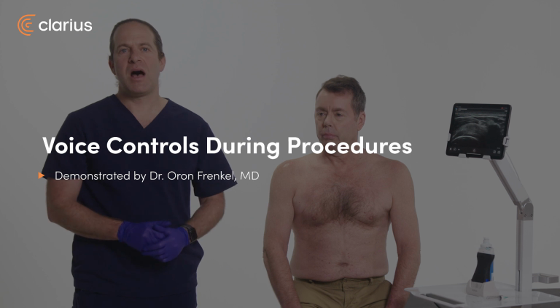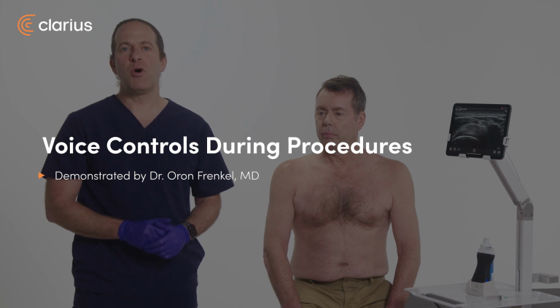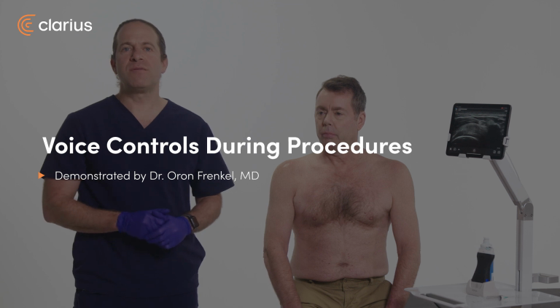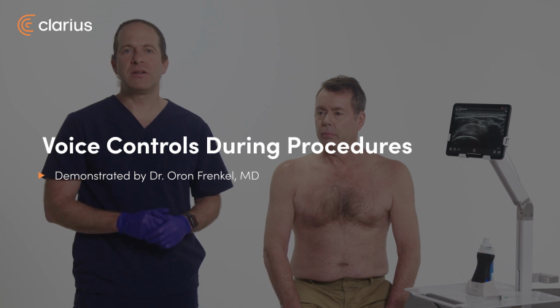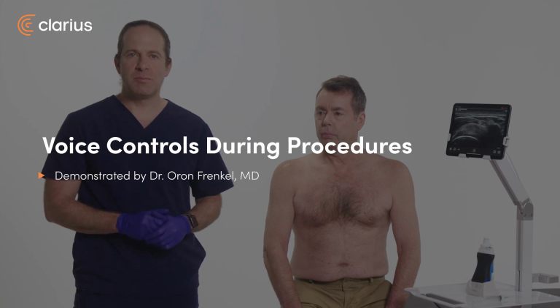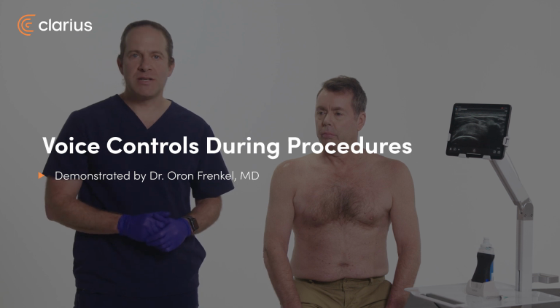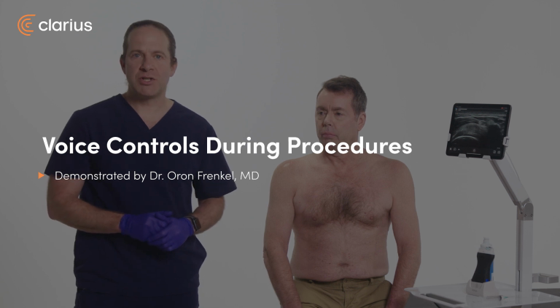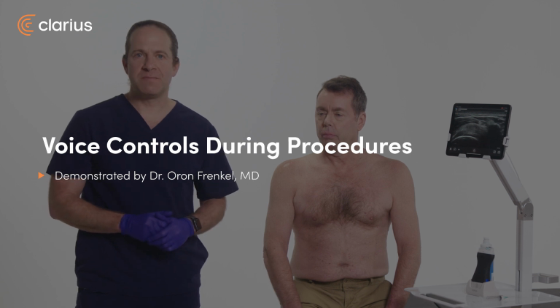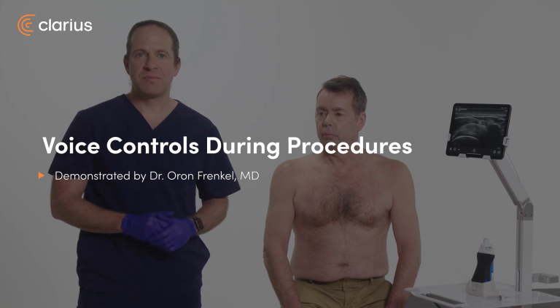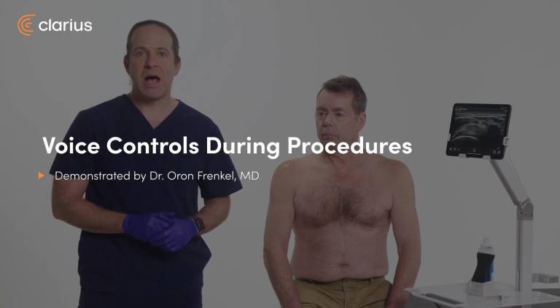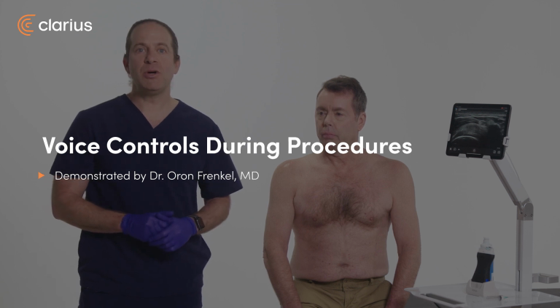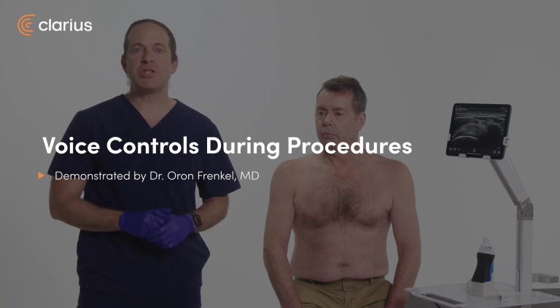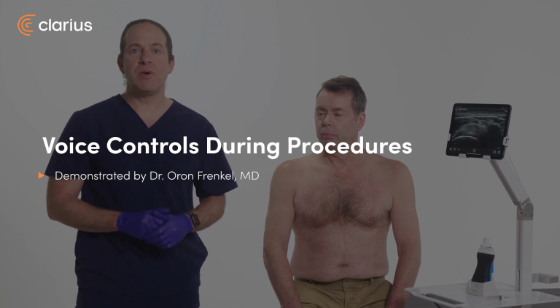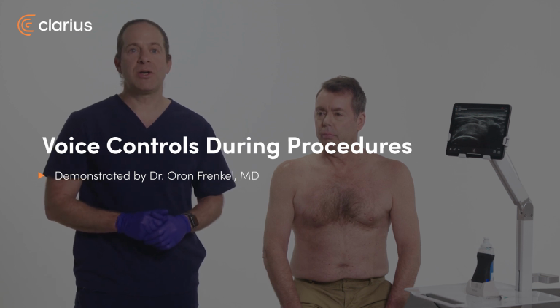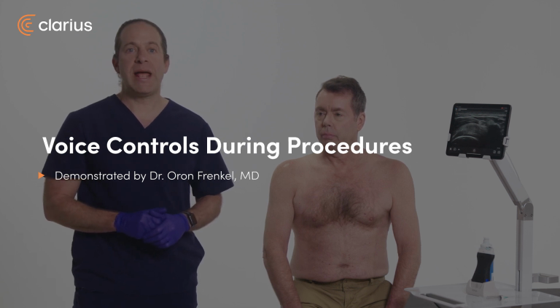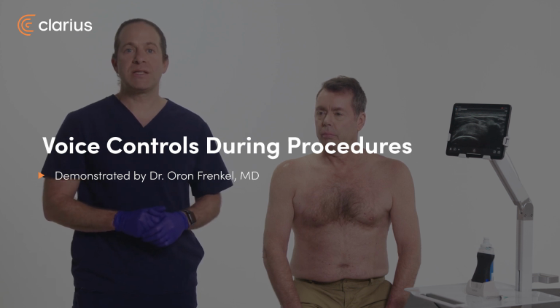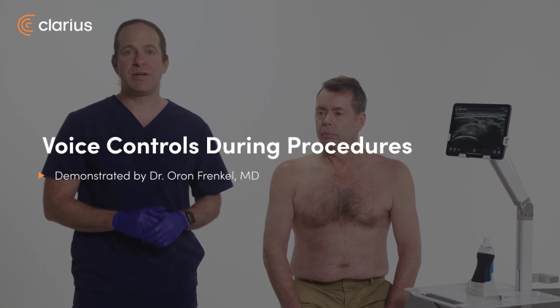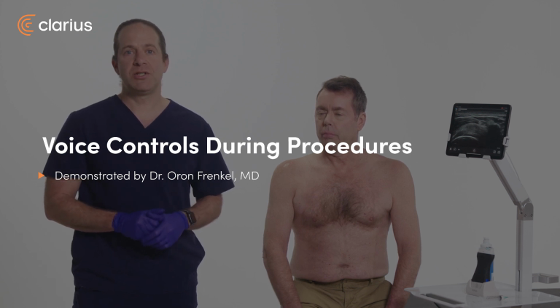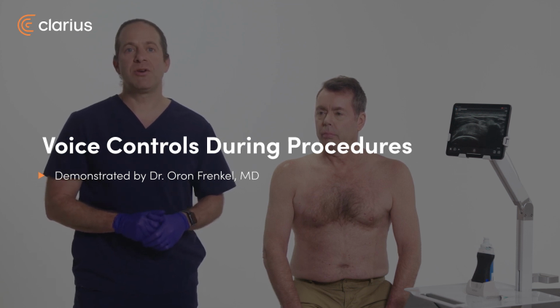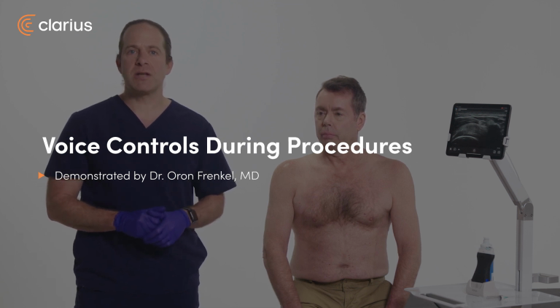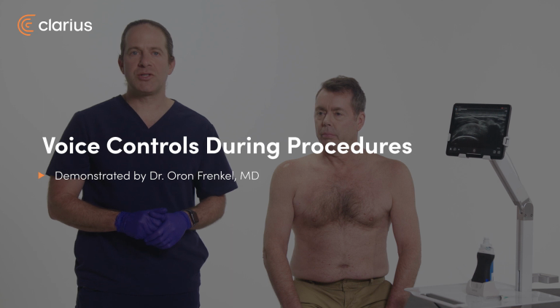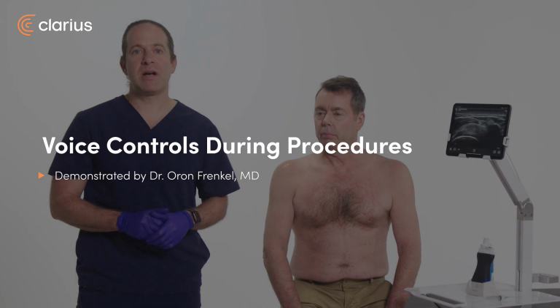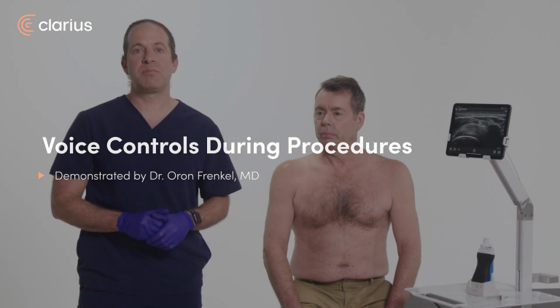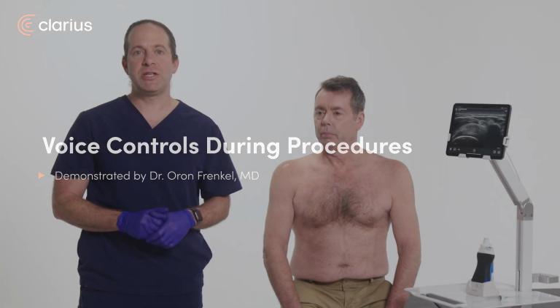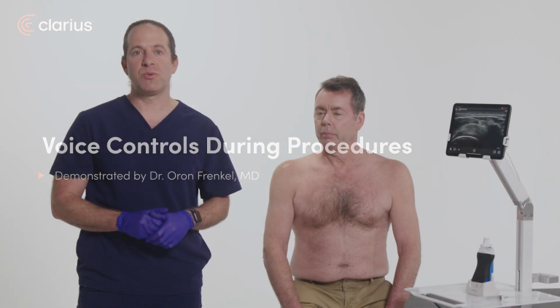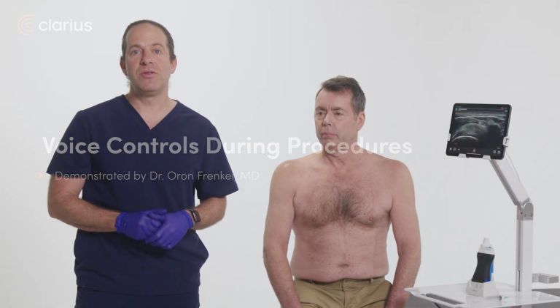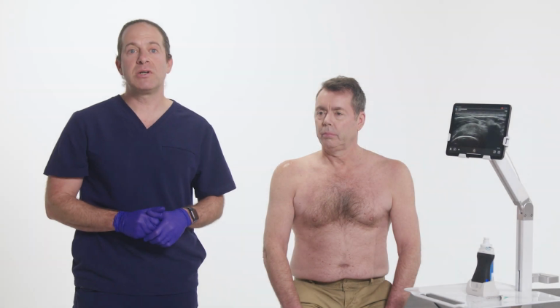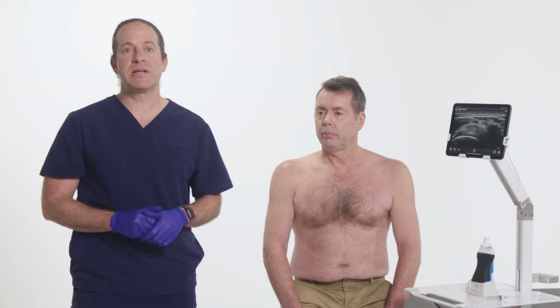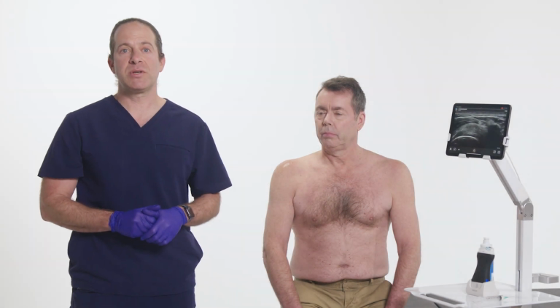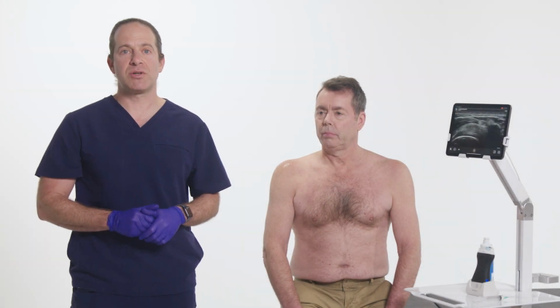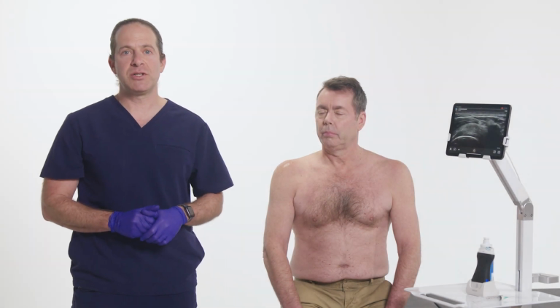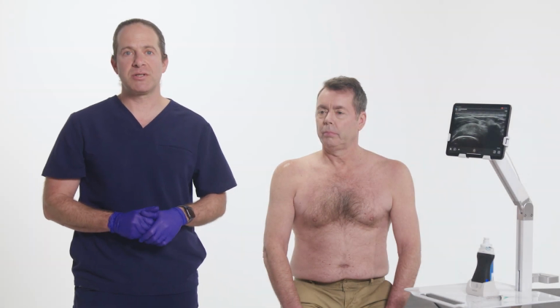I'm Oran Frankel, an emergency physician. I'm going to show you how to go hands-free during your next ultrasound-guided procedure with new Clarius voice control features.